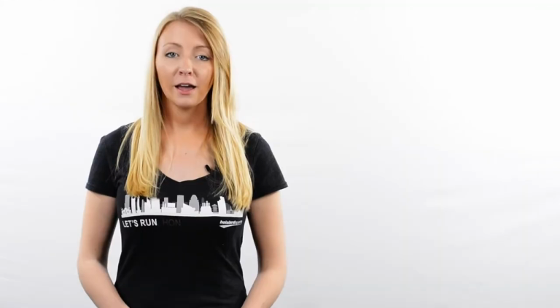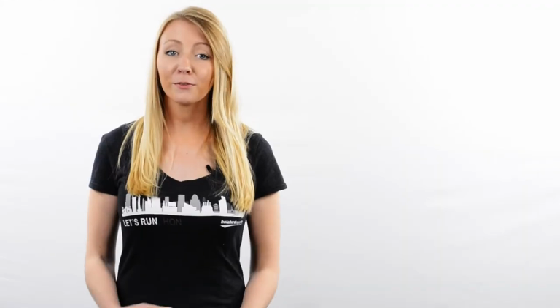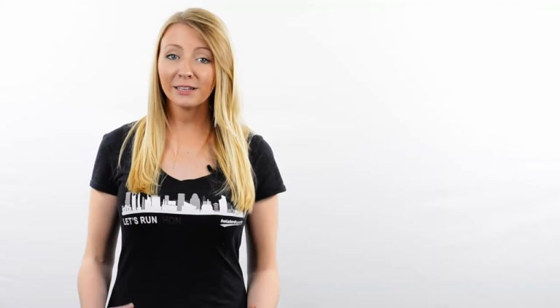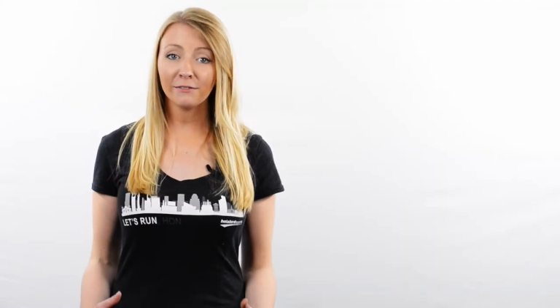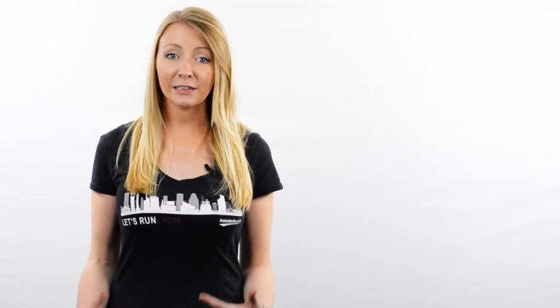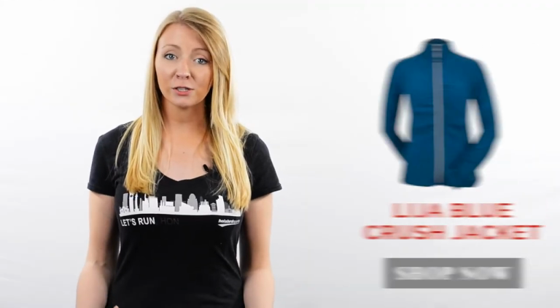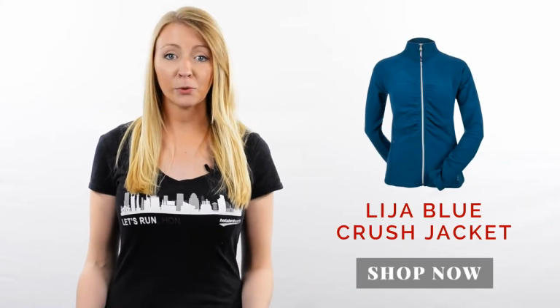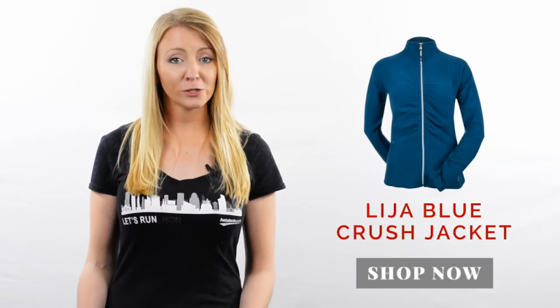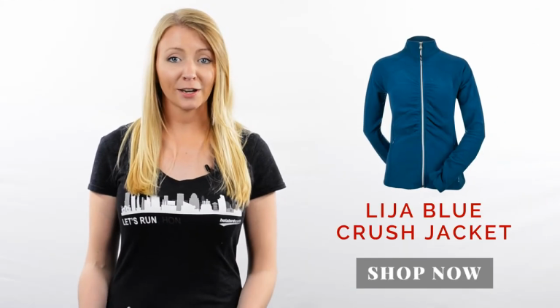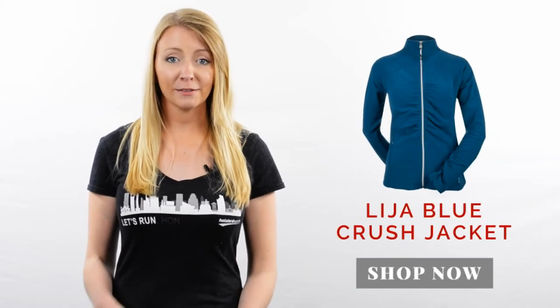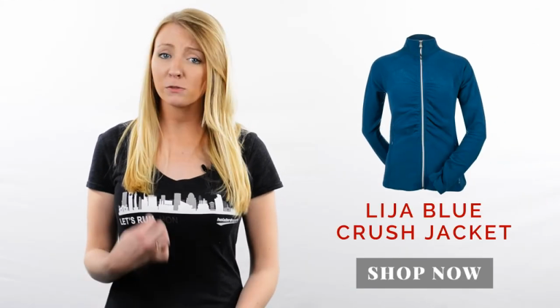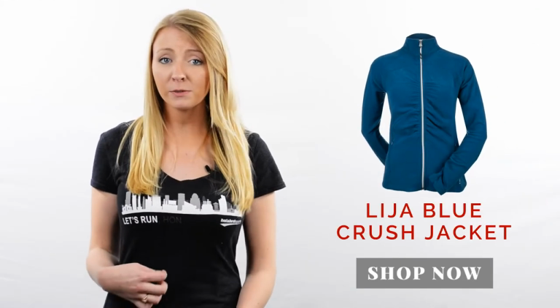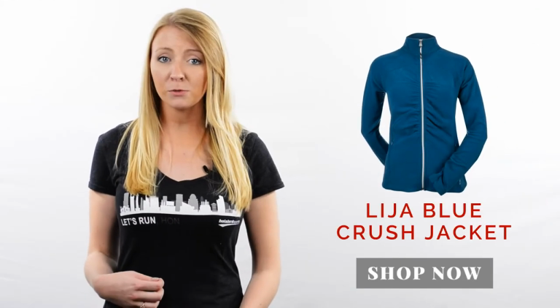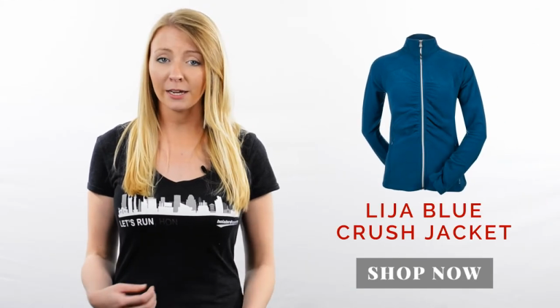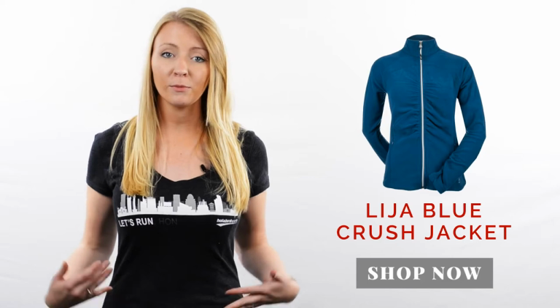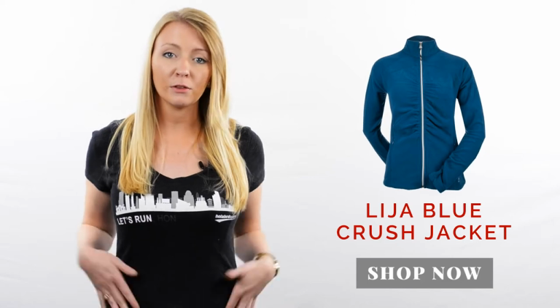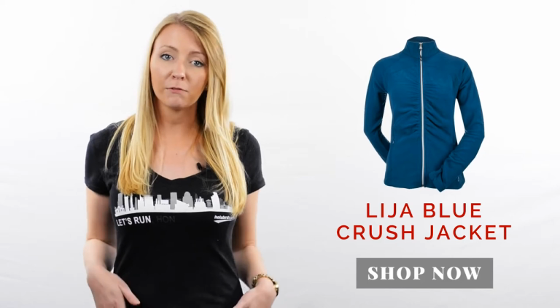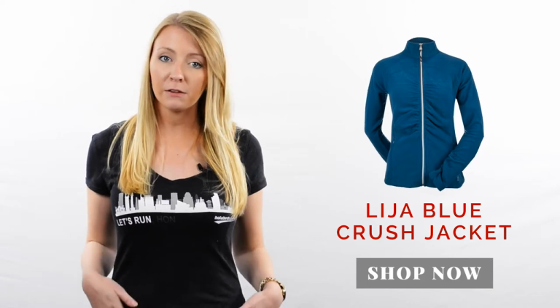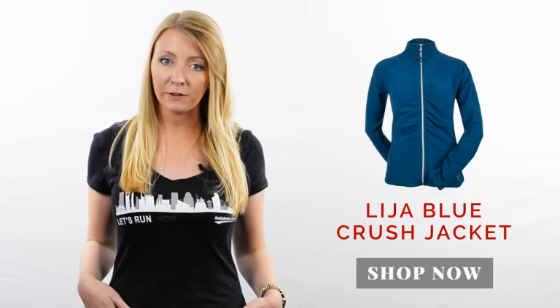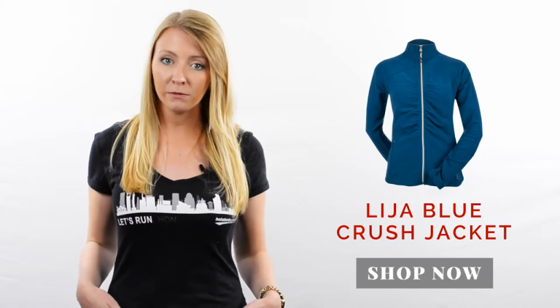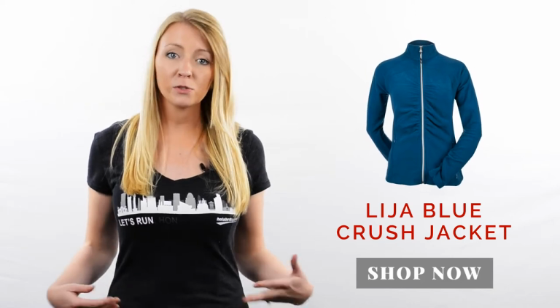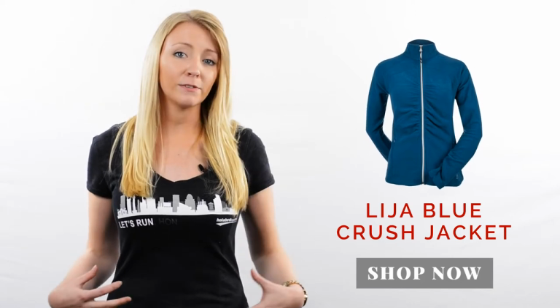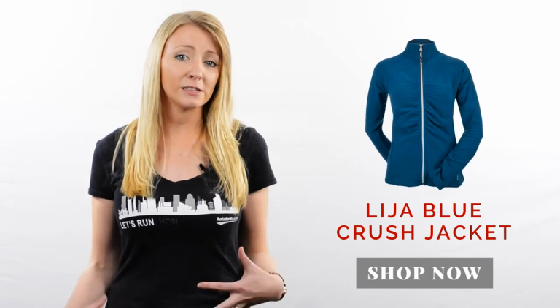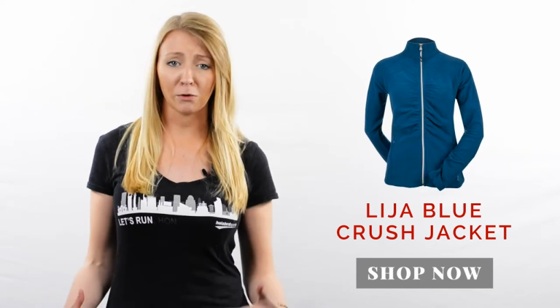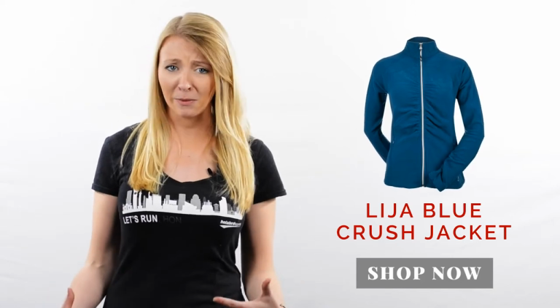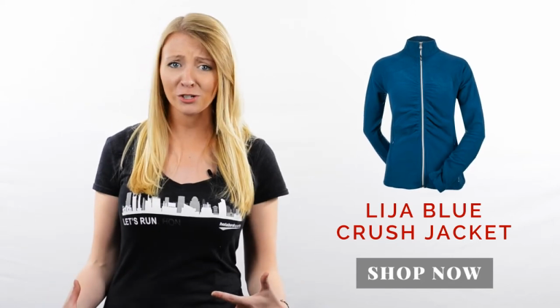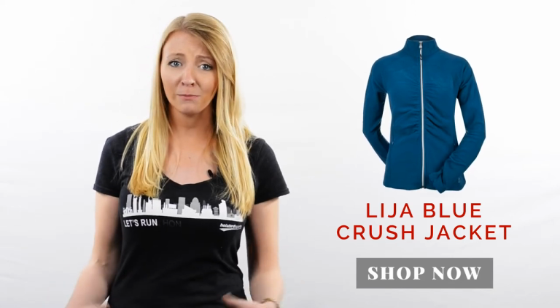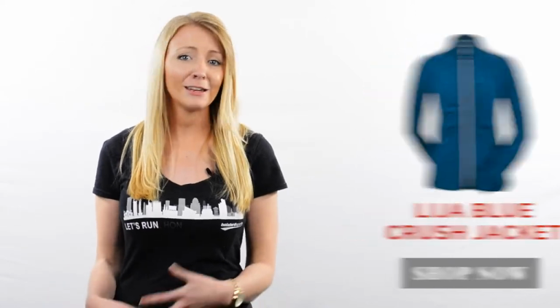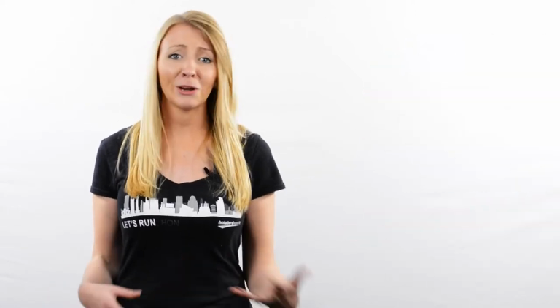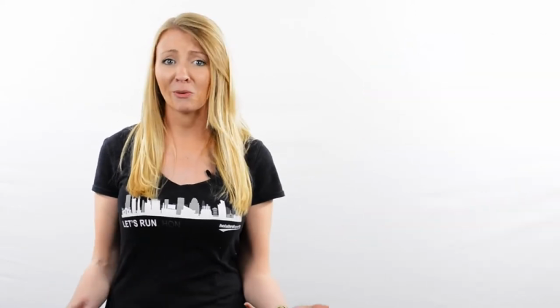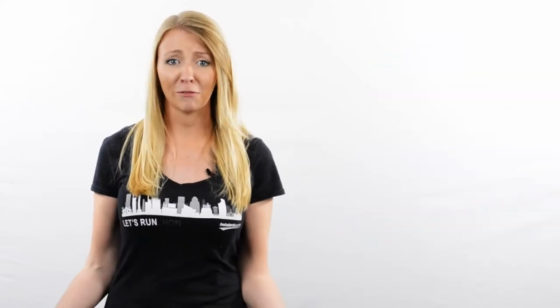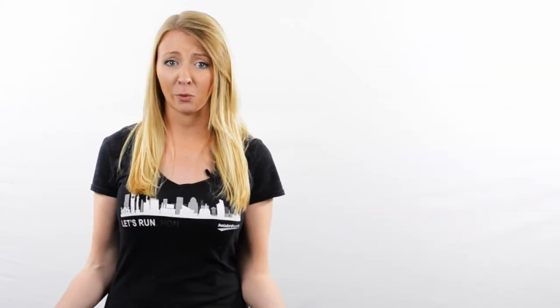I really love the Leija Blue Cross jacket. It's a full-zip jacket with a little bit of fitted feel, so it definitely has a more feminine shape, and it's great on and off the court.